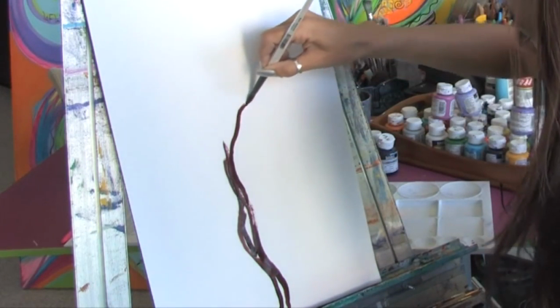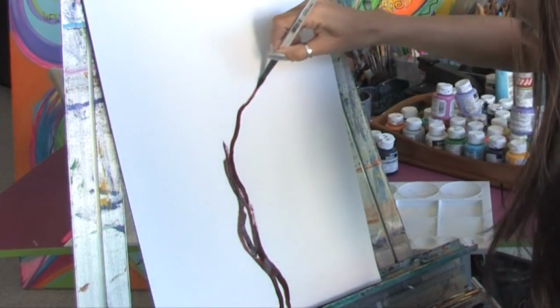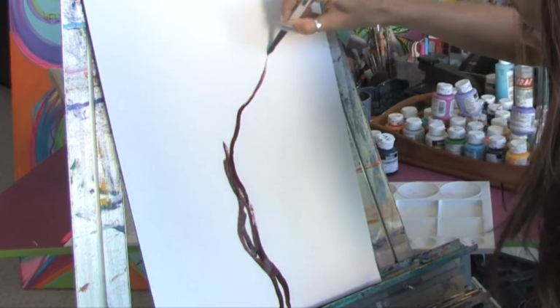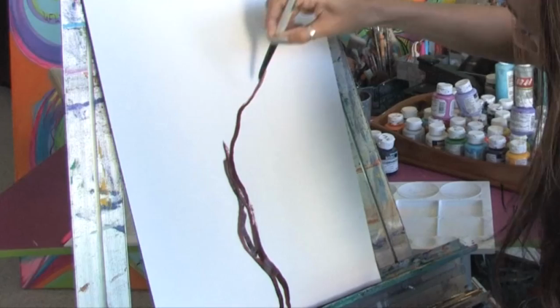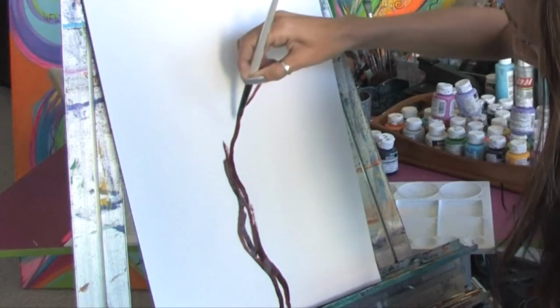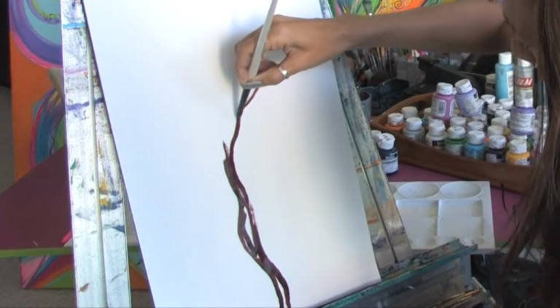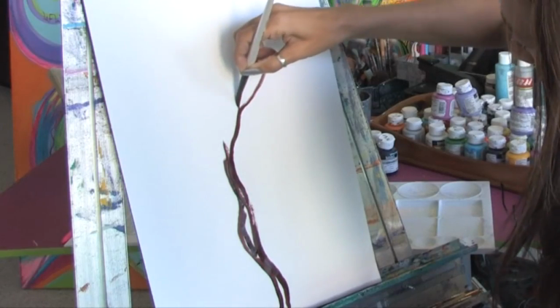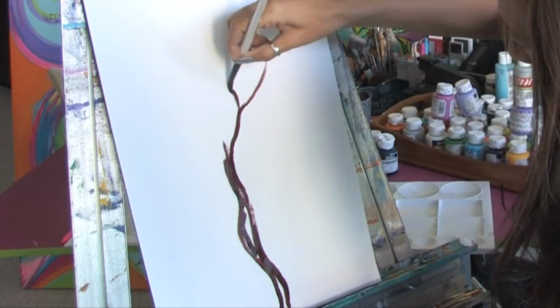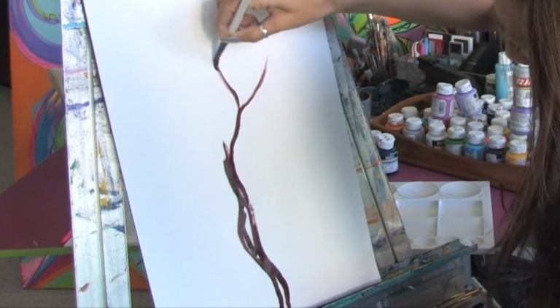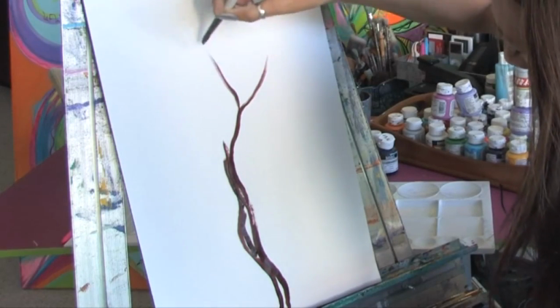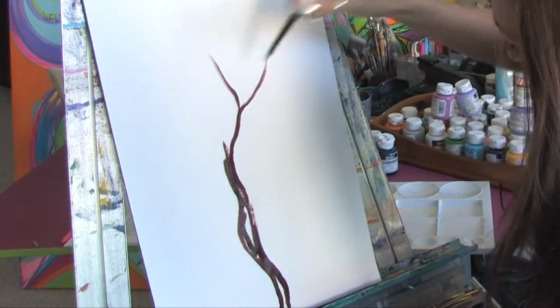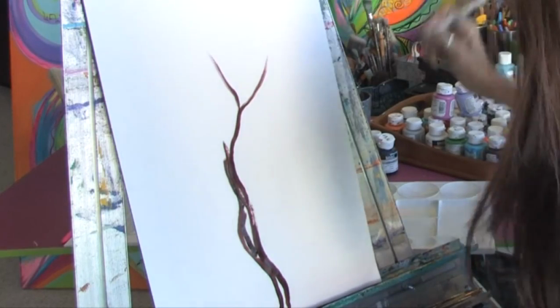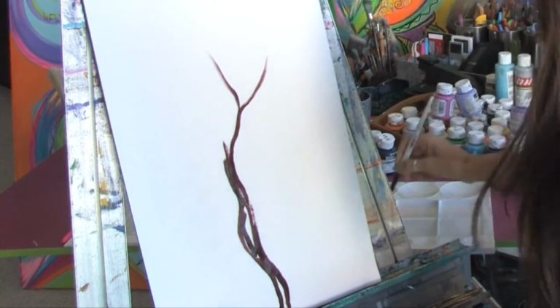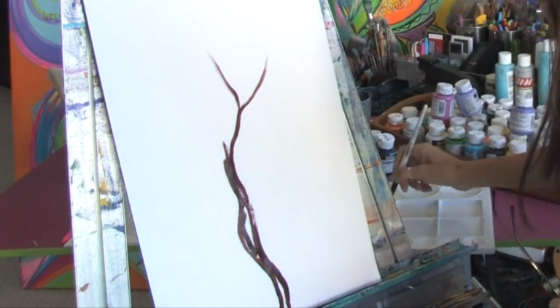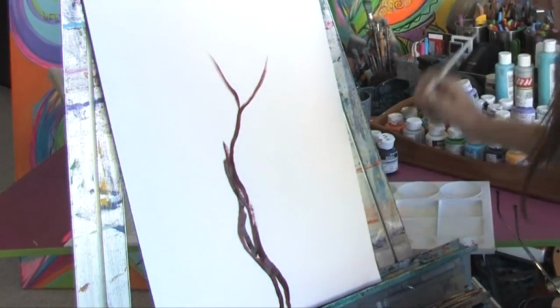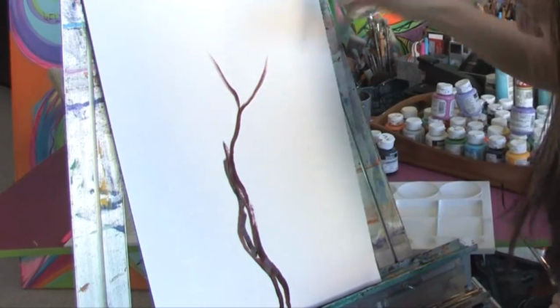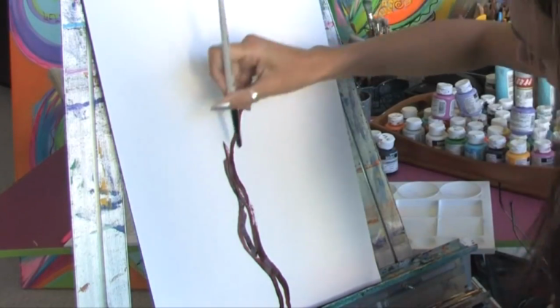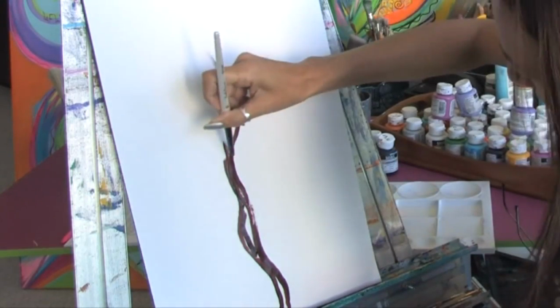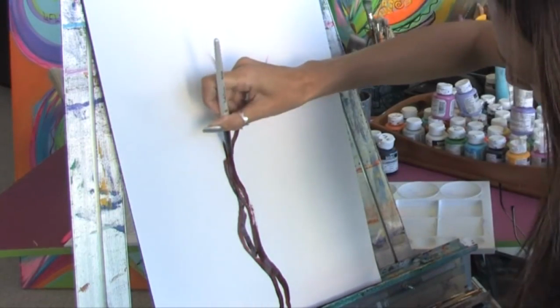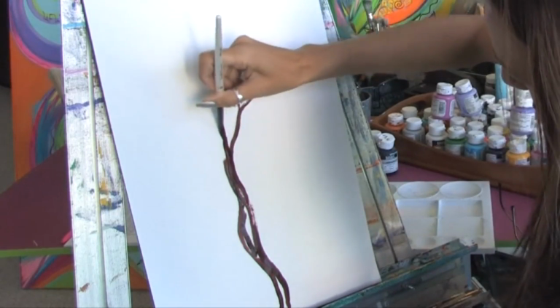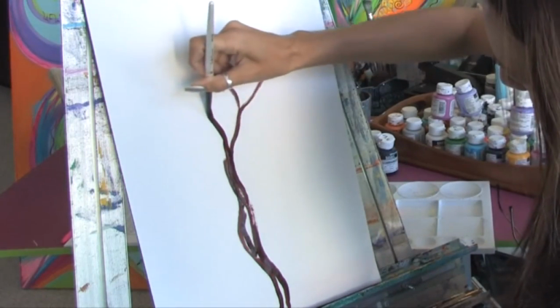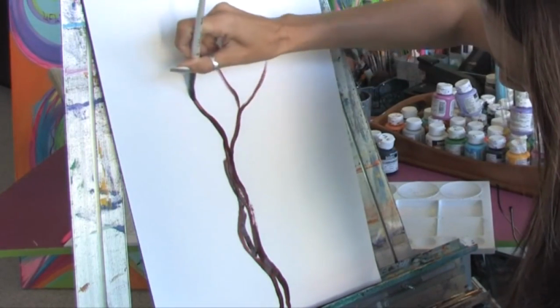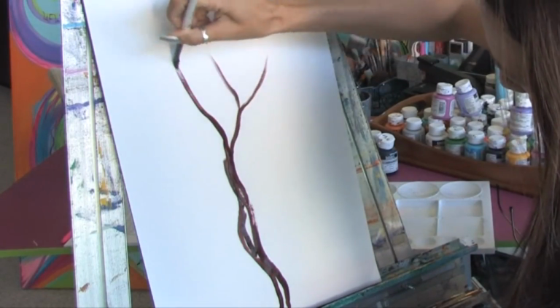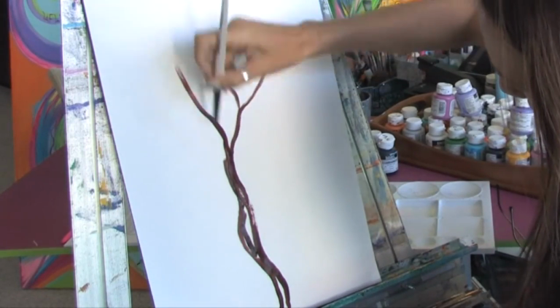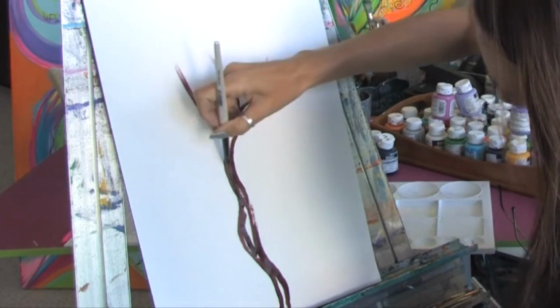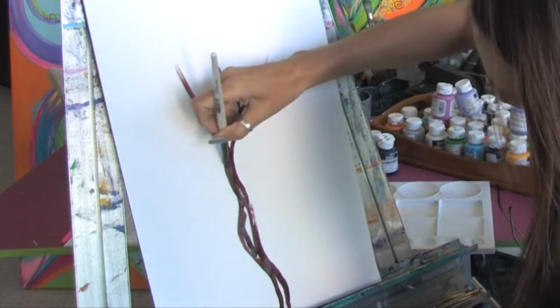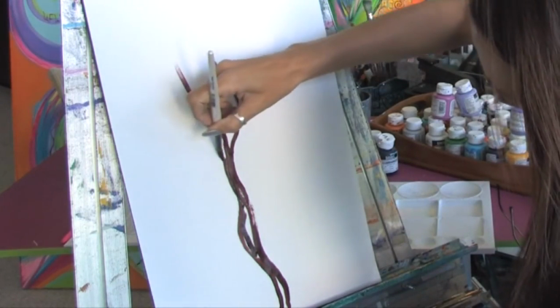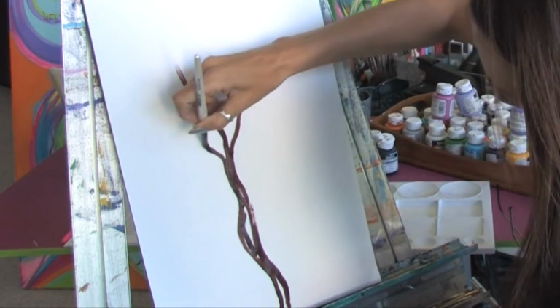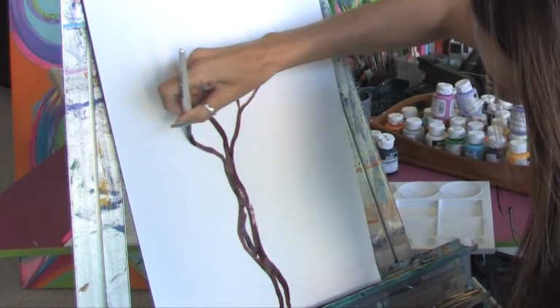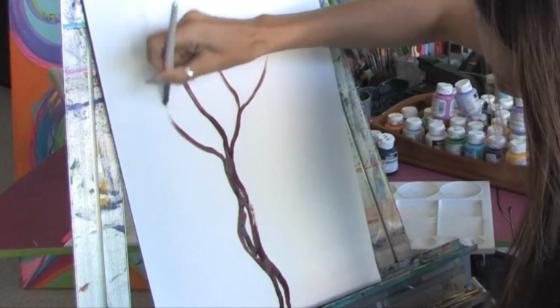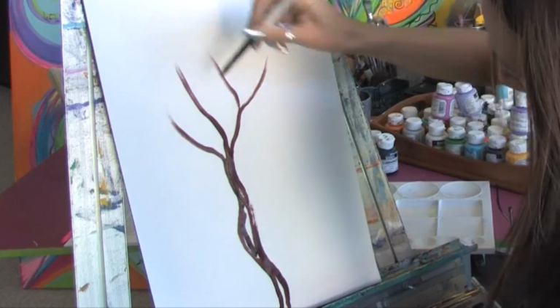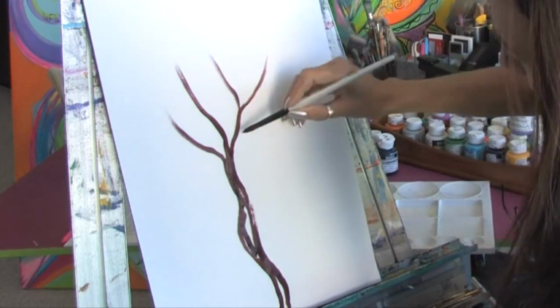And we're just going to pull our brush up really quickly and just start to form some of the branches, just like this.